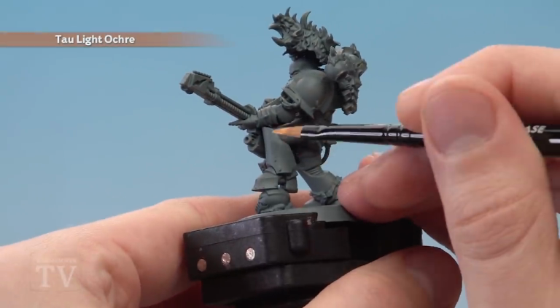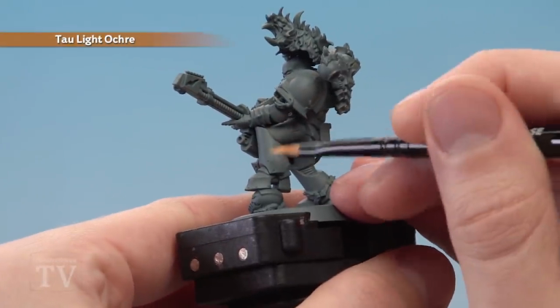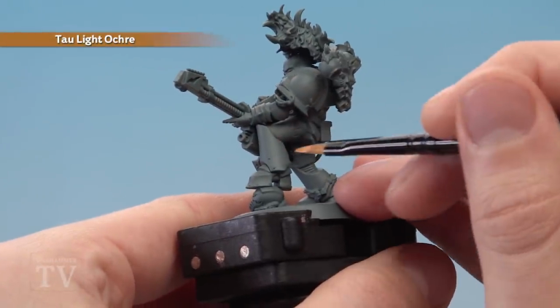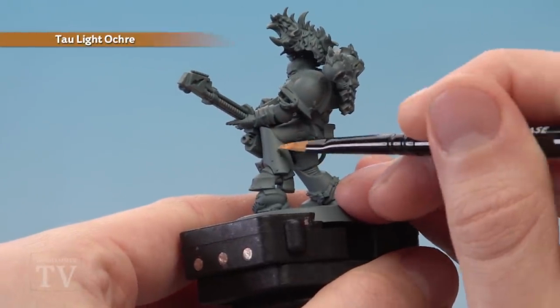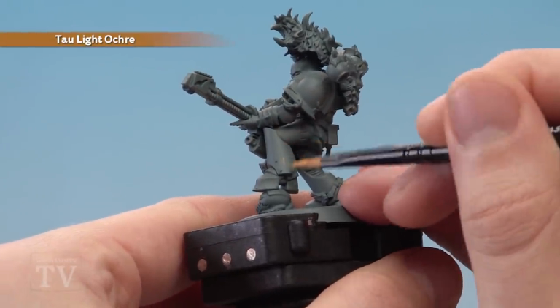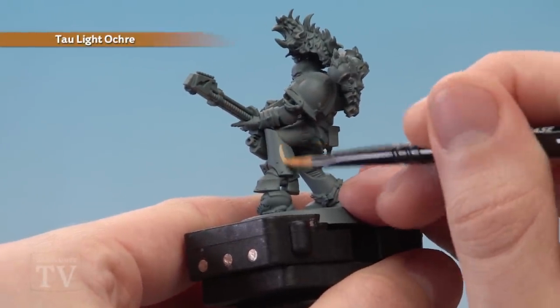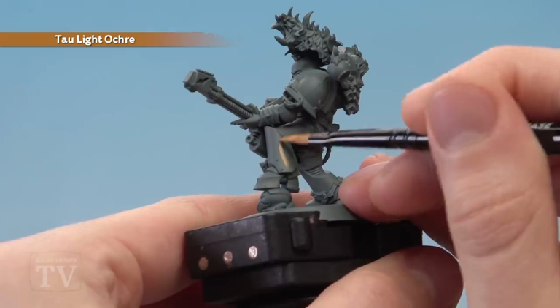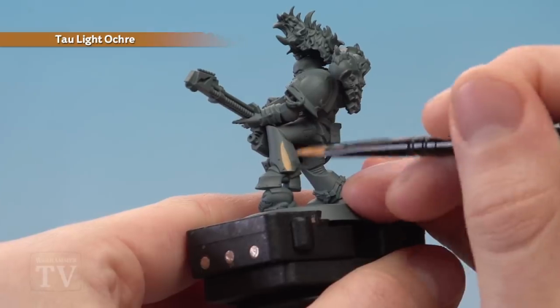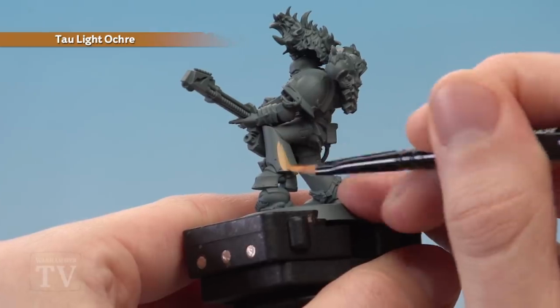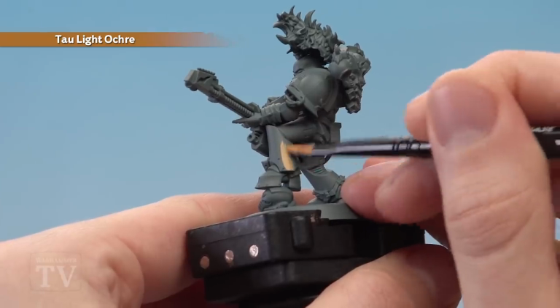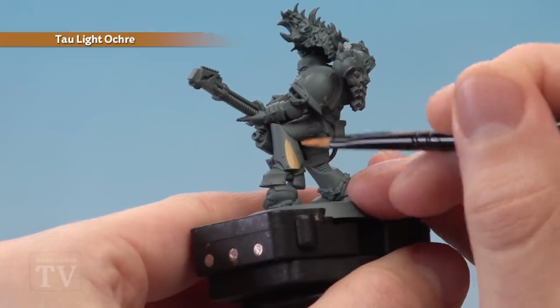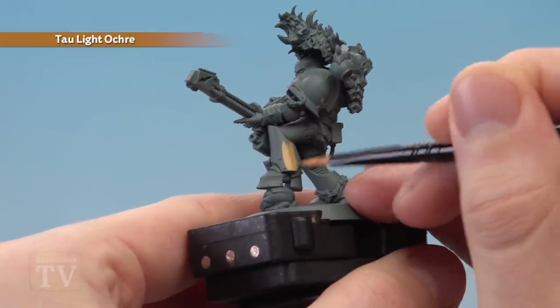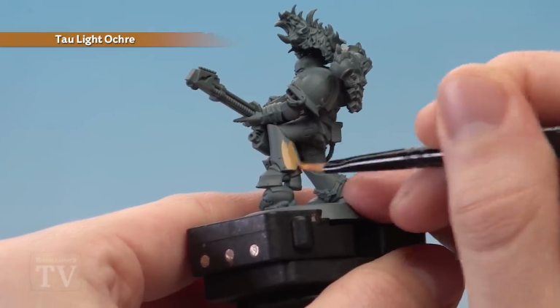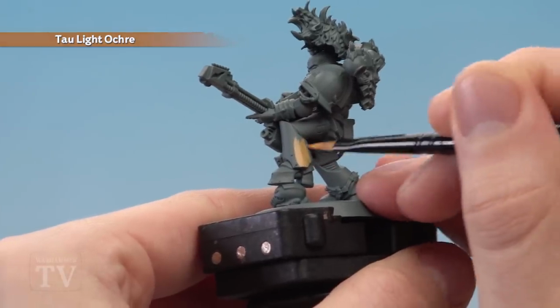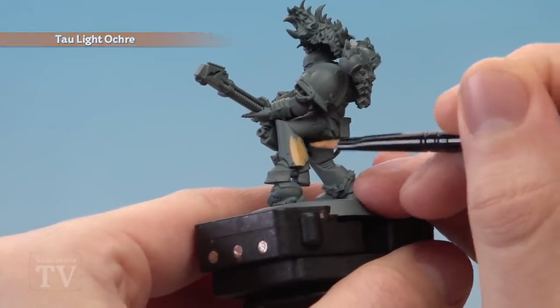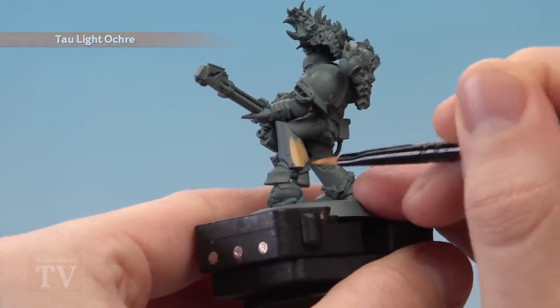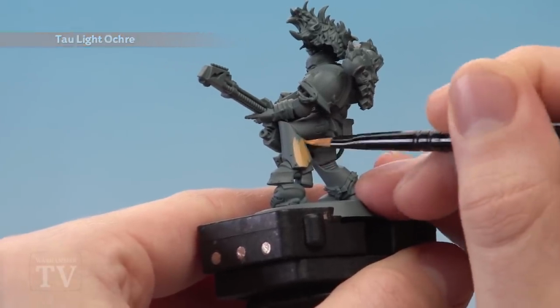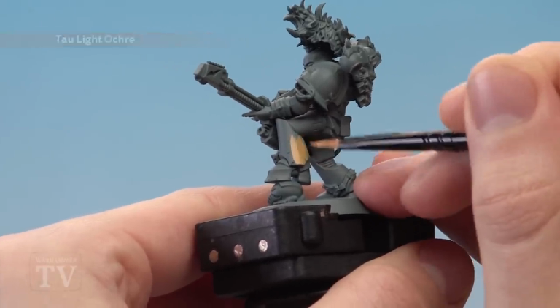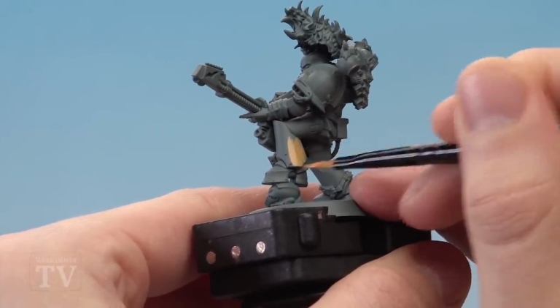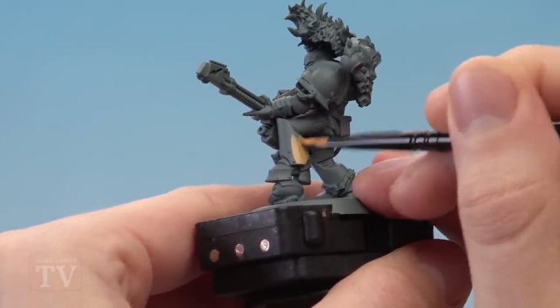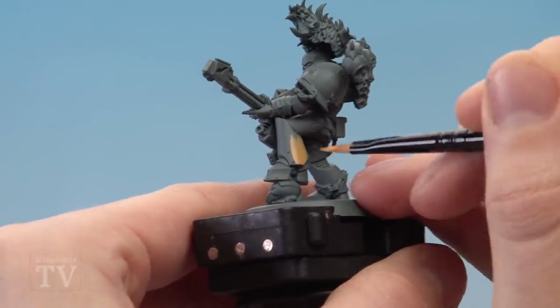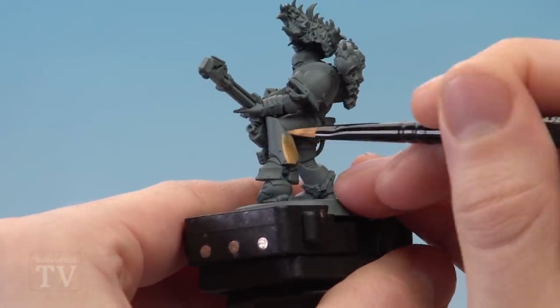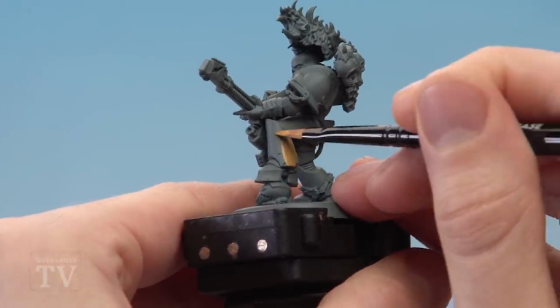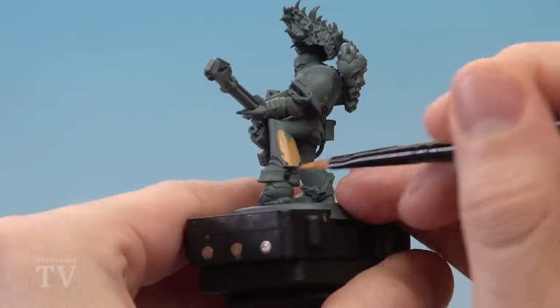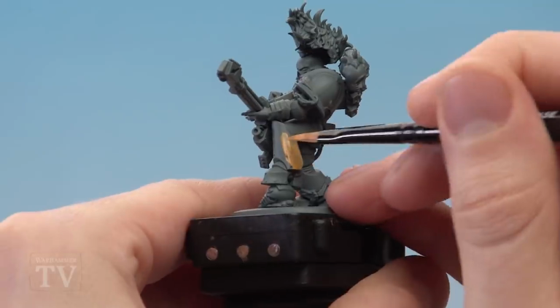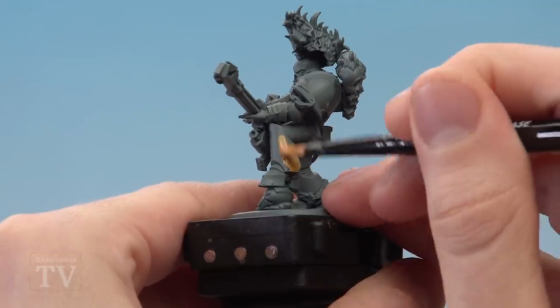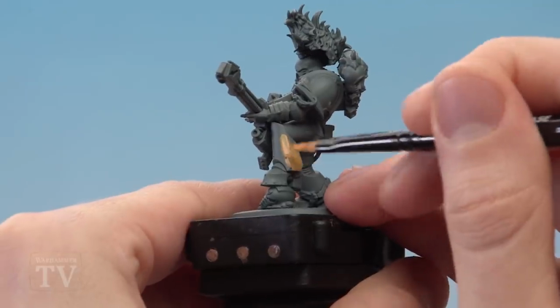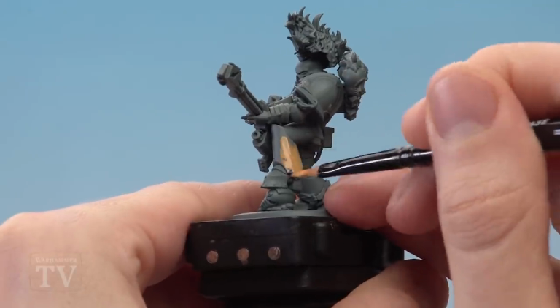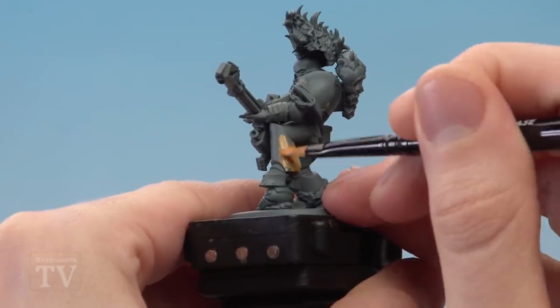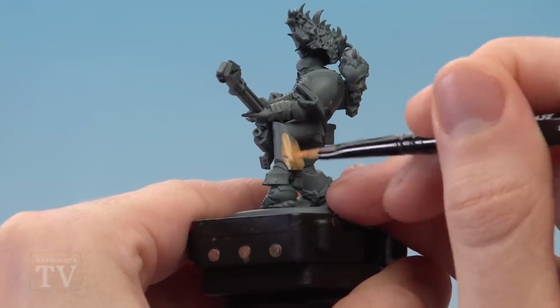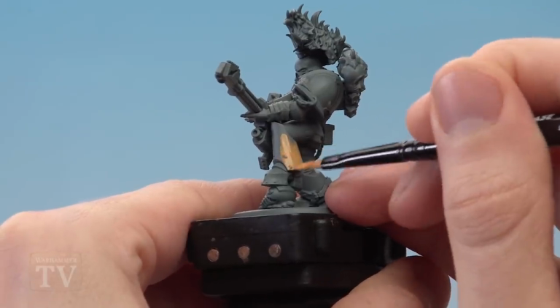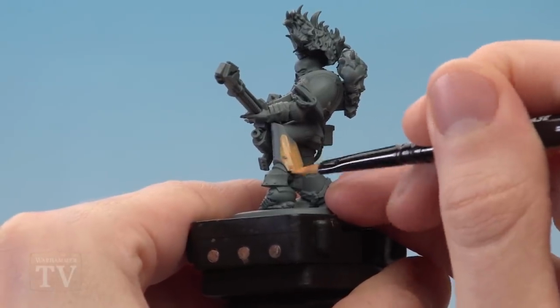I'm going to go for this grey area for our example here. I'll be applying two thin coats to ensure the colour's nice and strong before we move on to the next step.